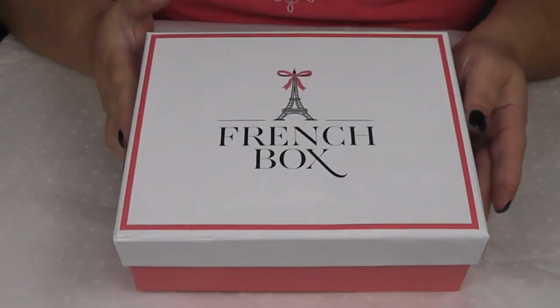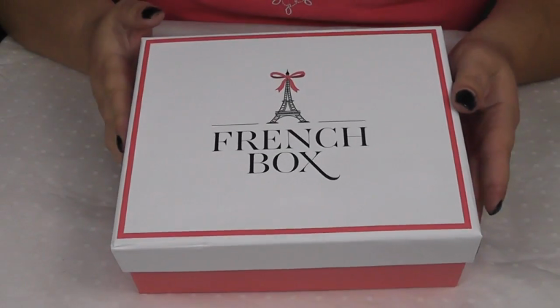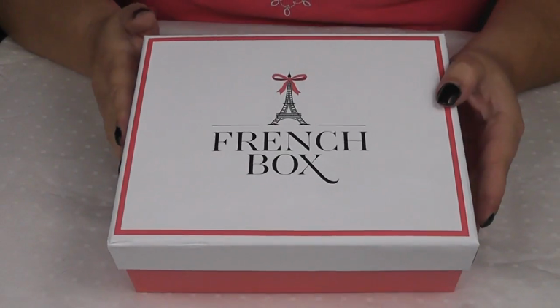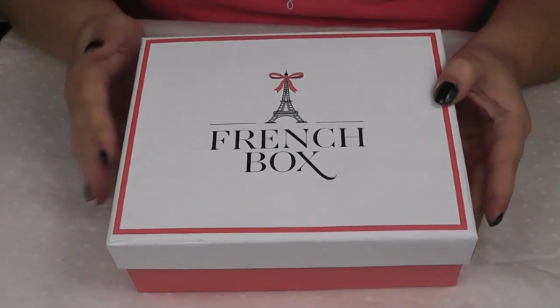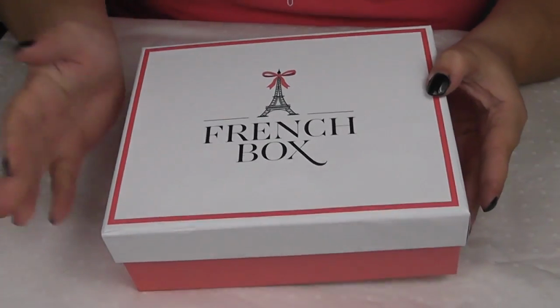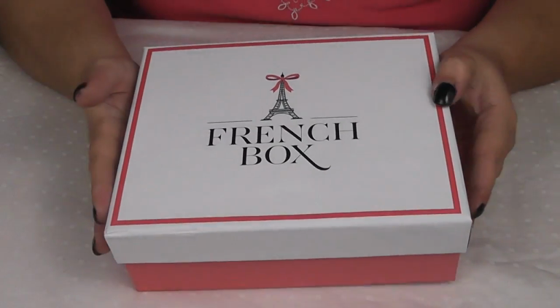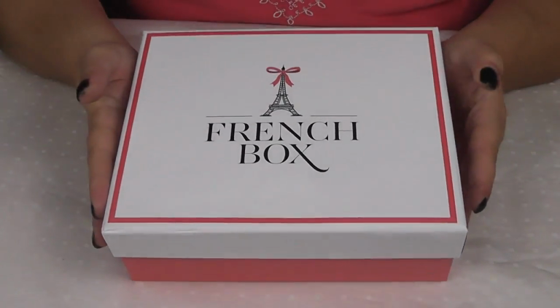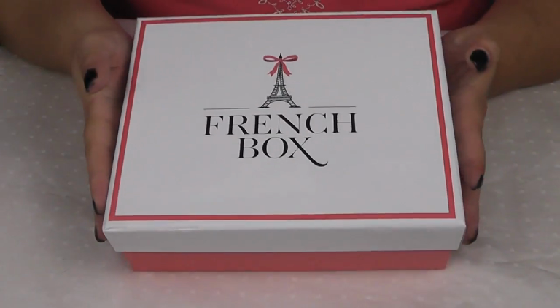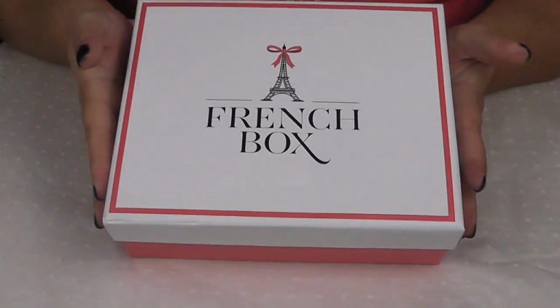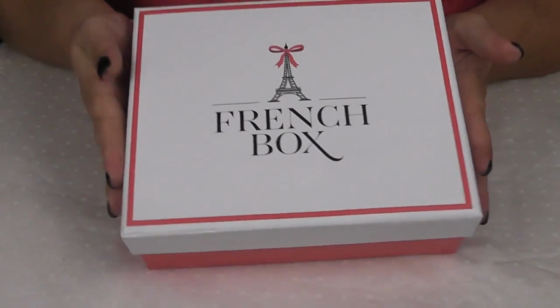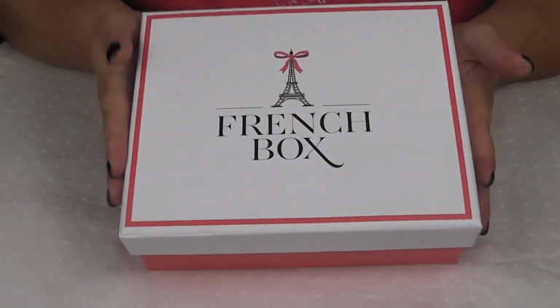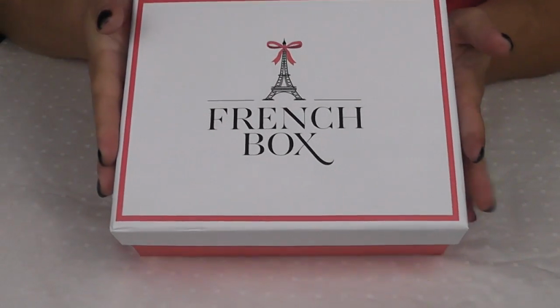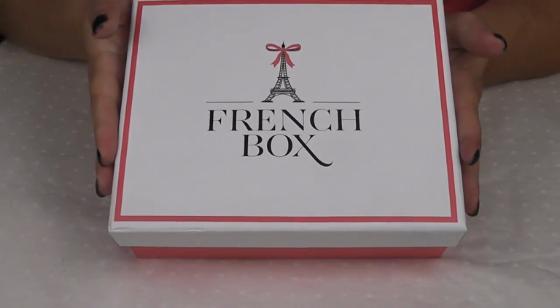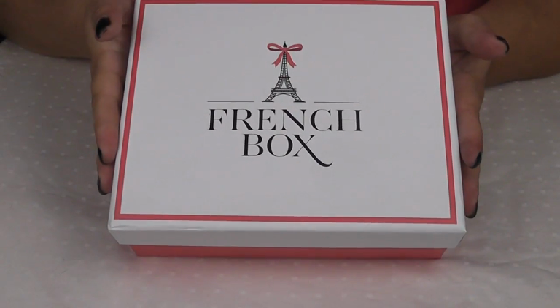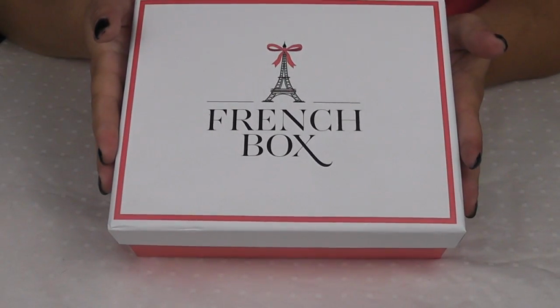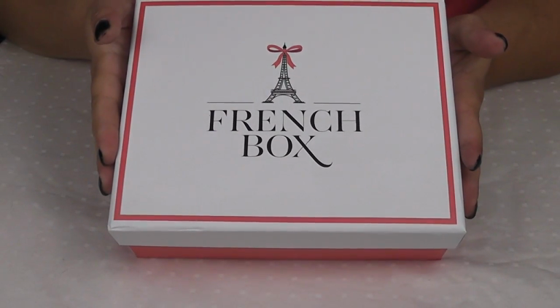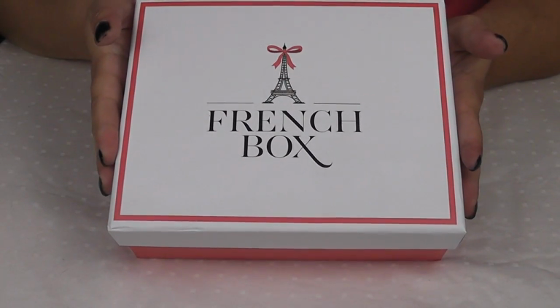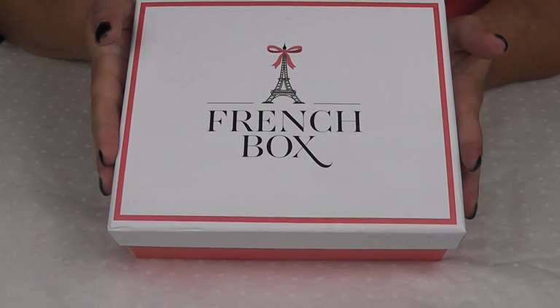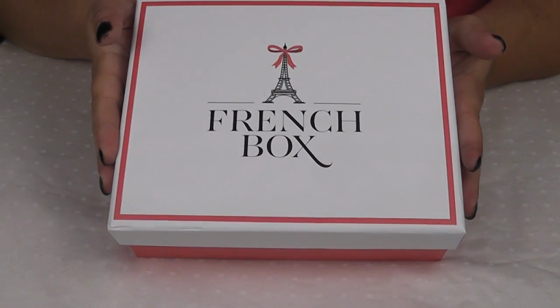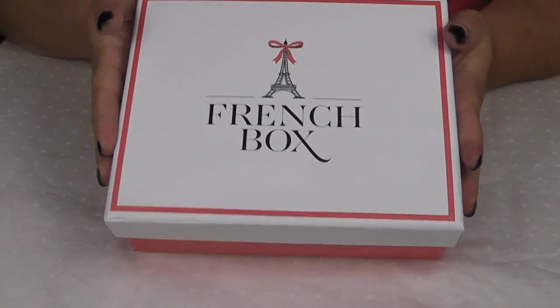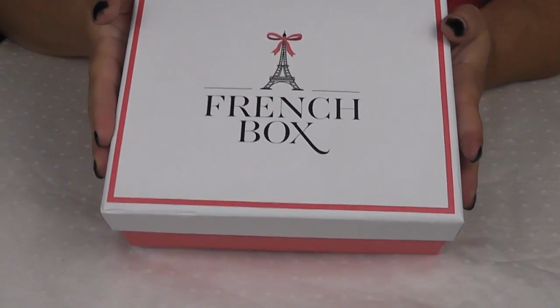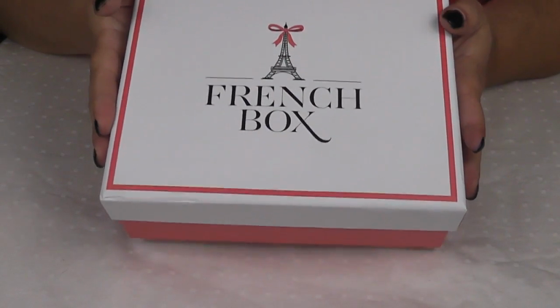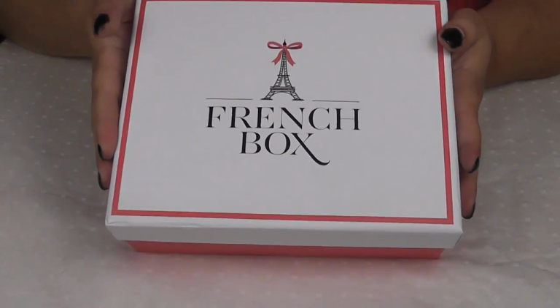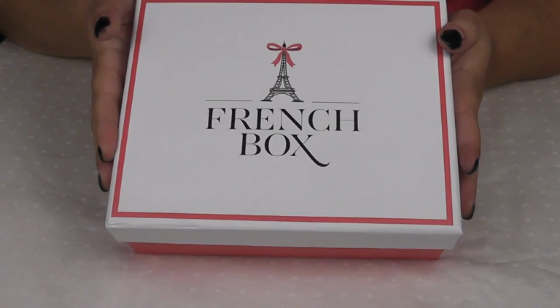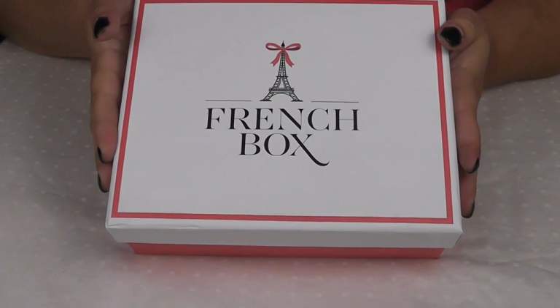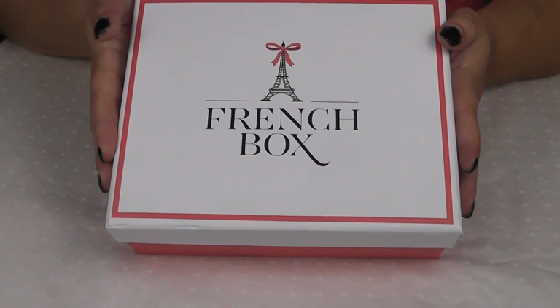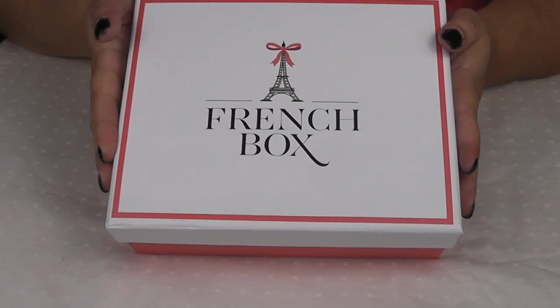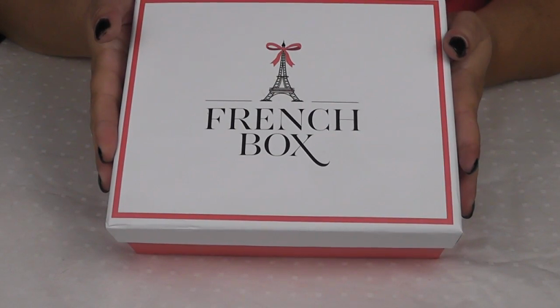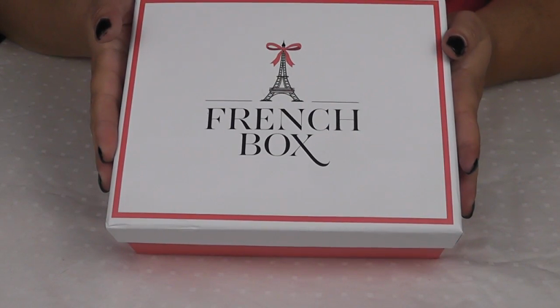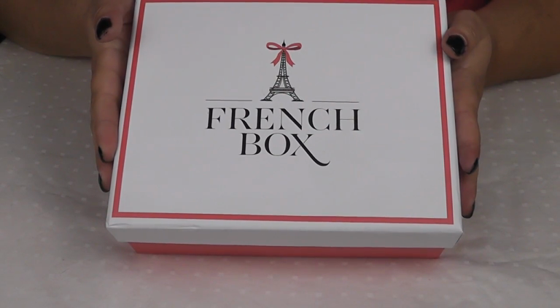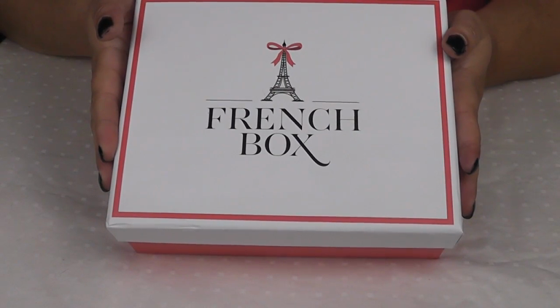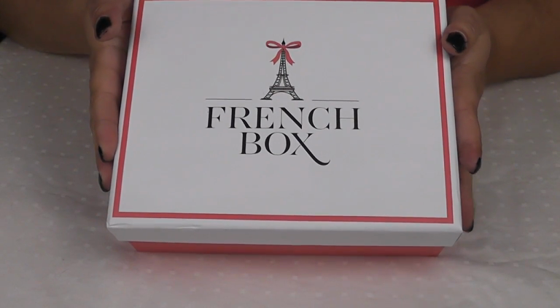Hello everyone, welcome back to the Bells. Today we are going to be doing the second French box unboxing.